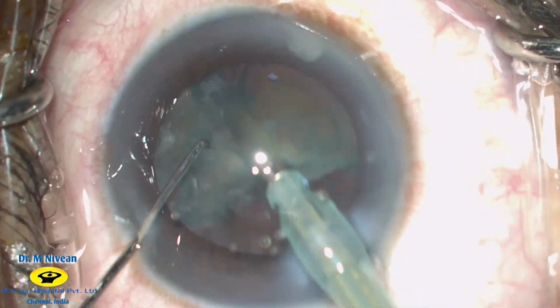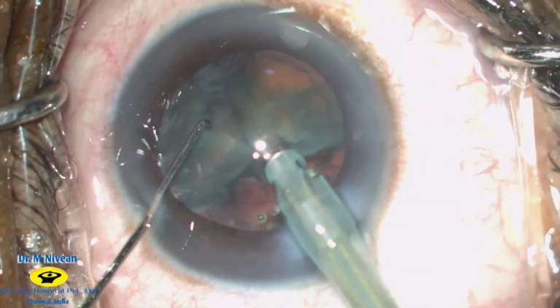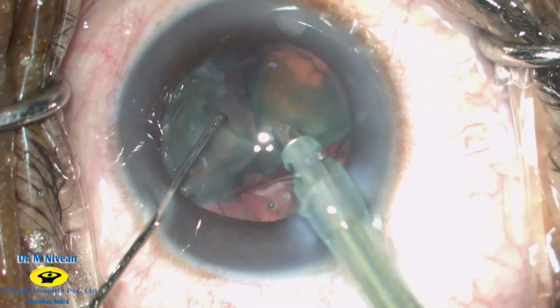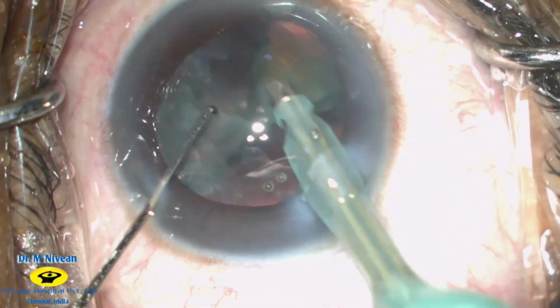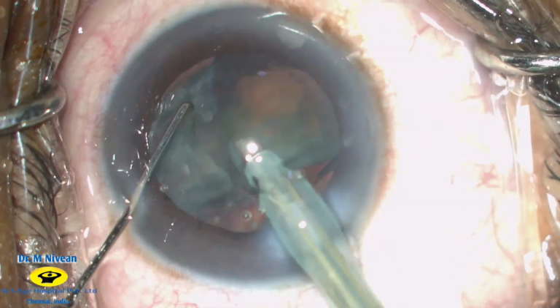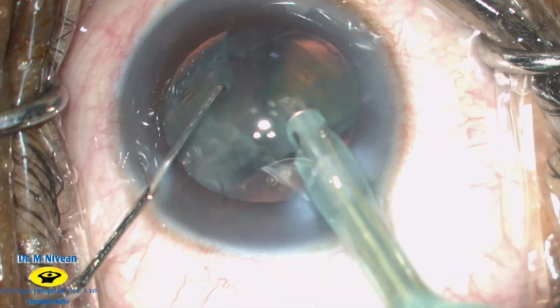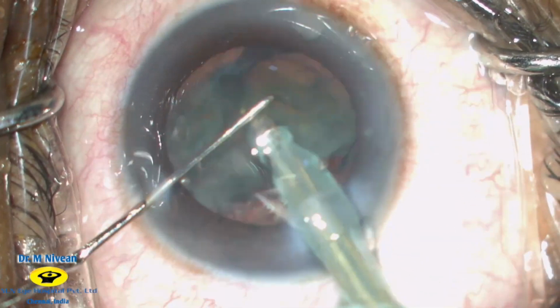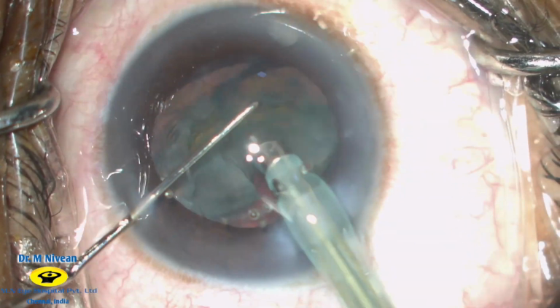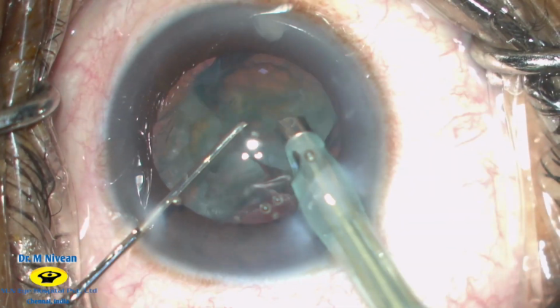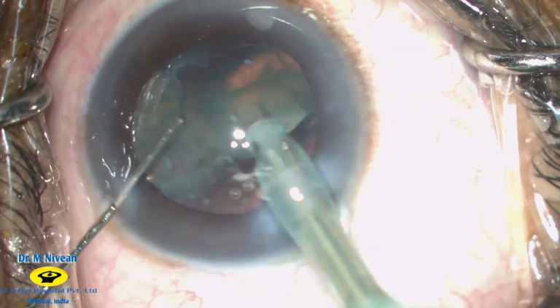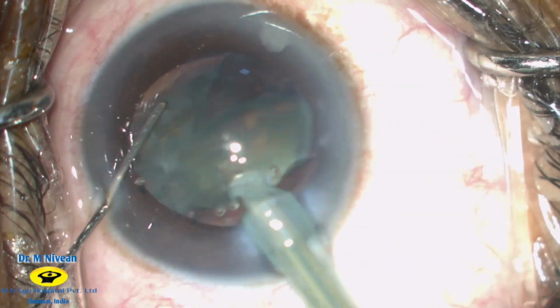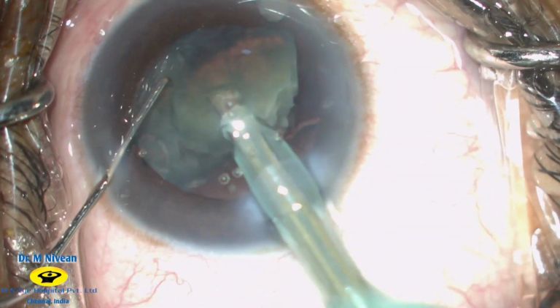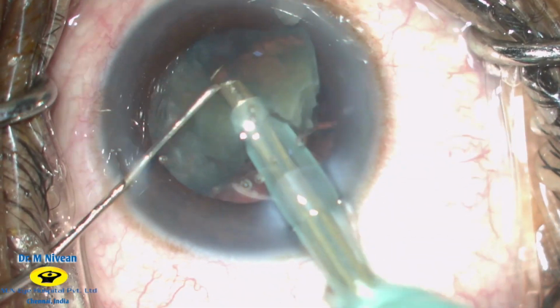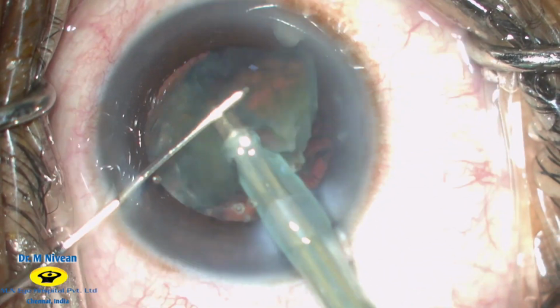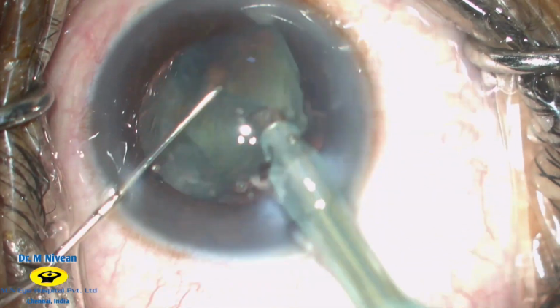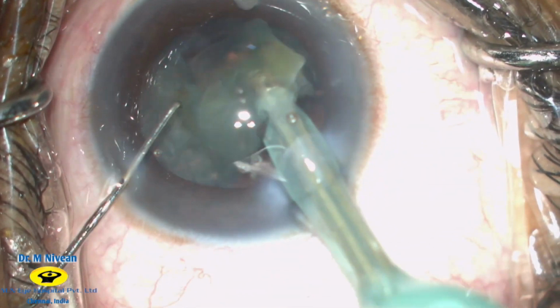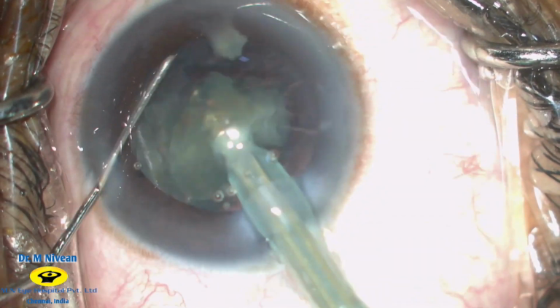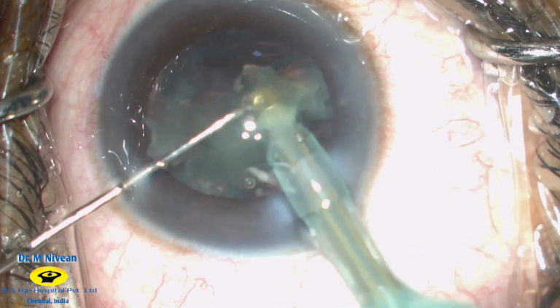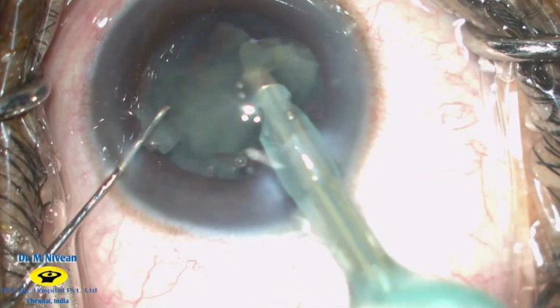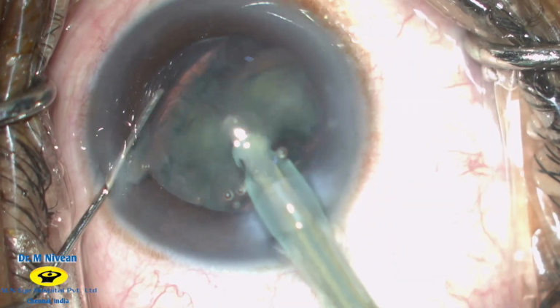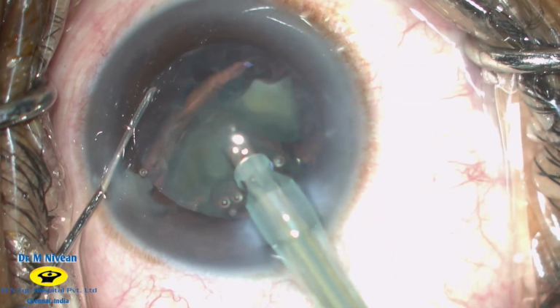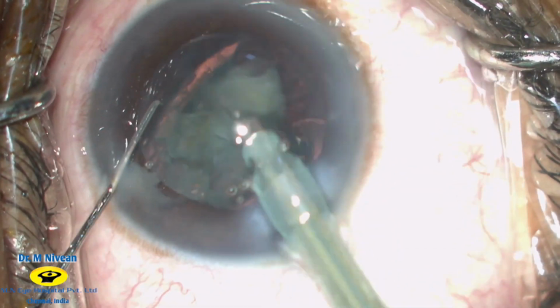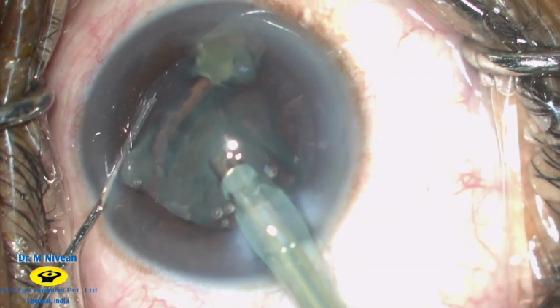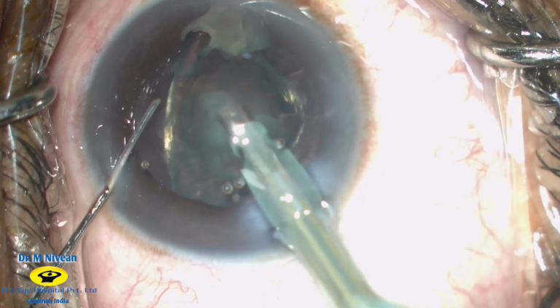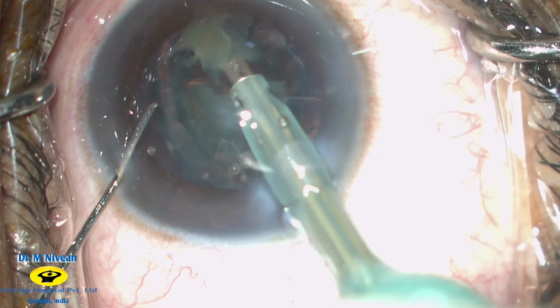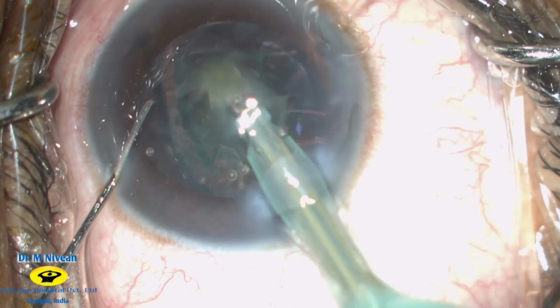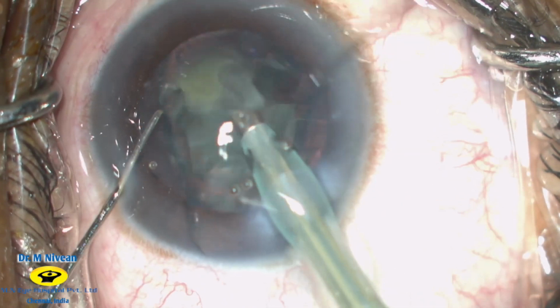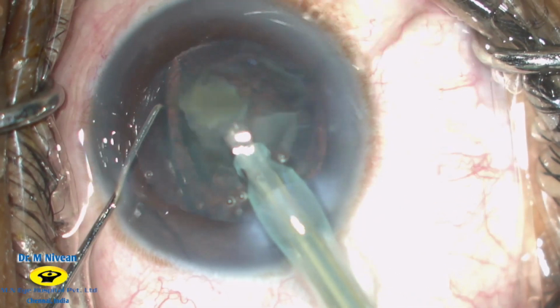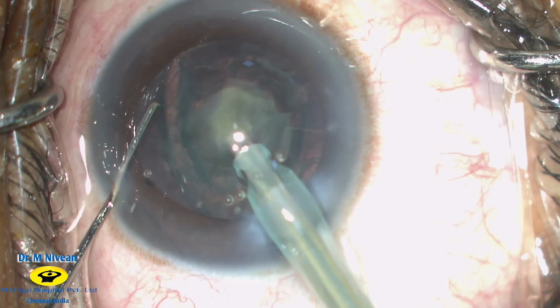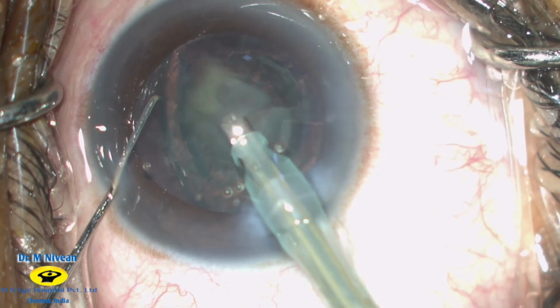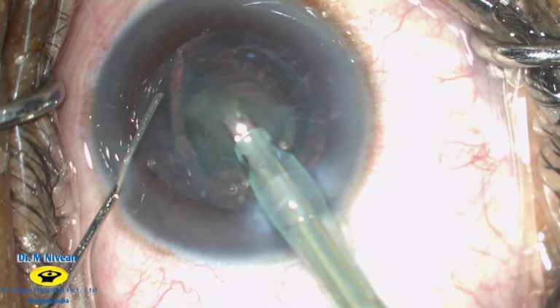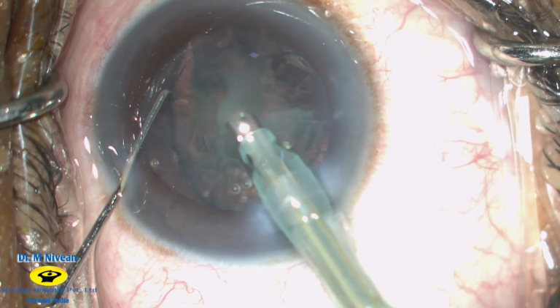As you can notice, a very good followability is achieved because of a tight wound construction.